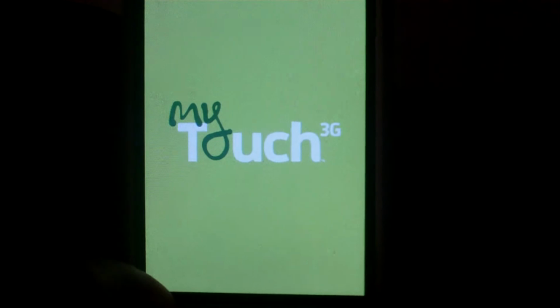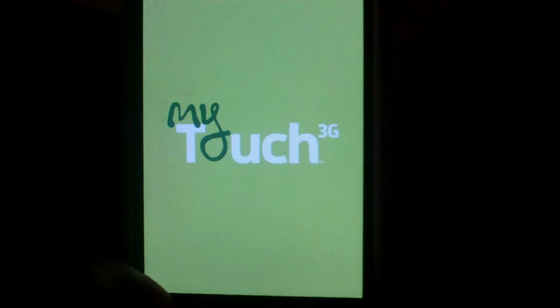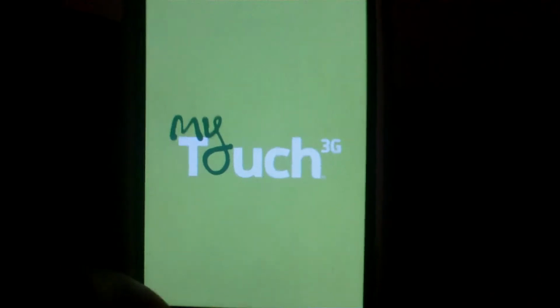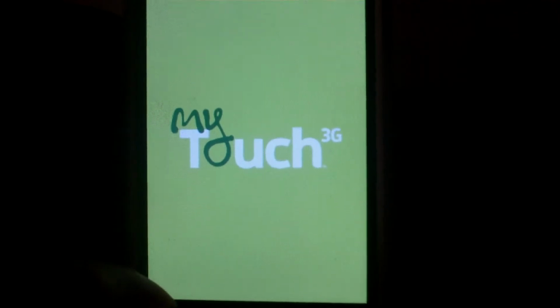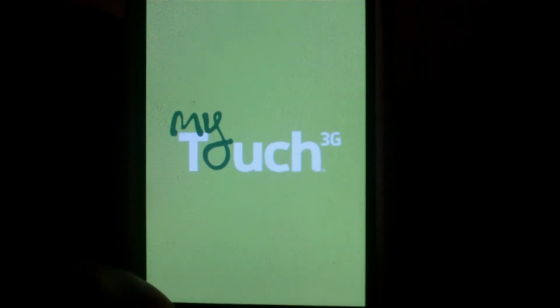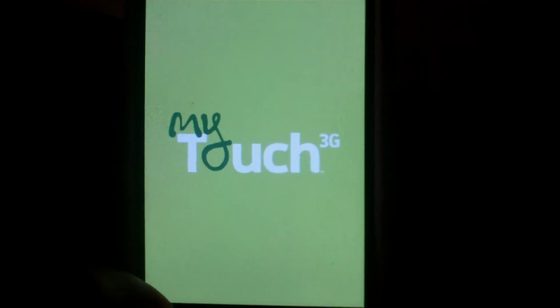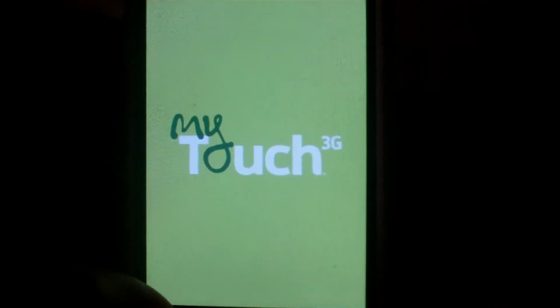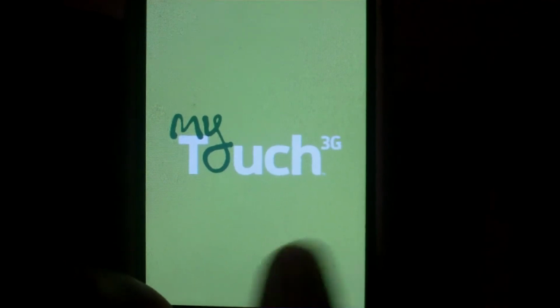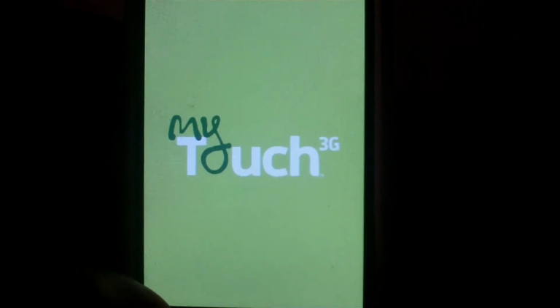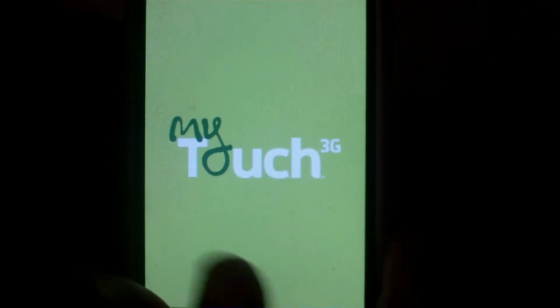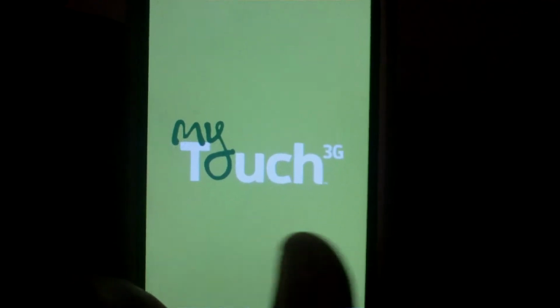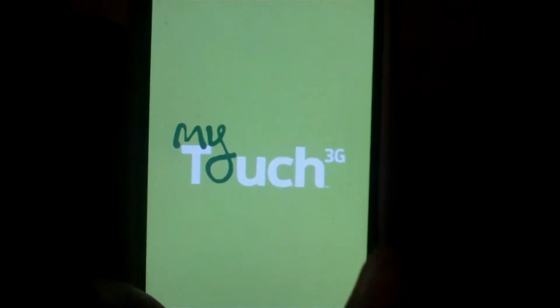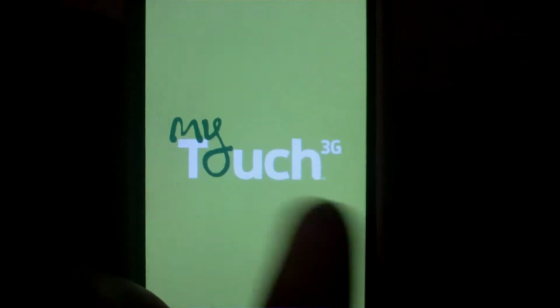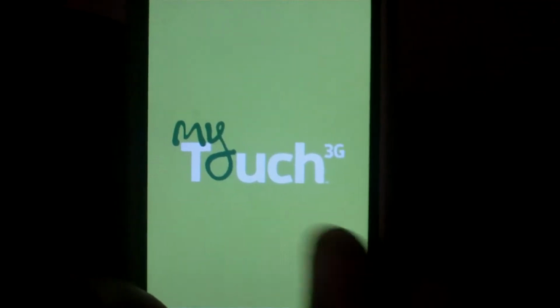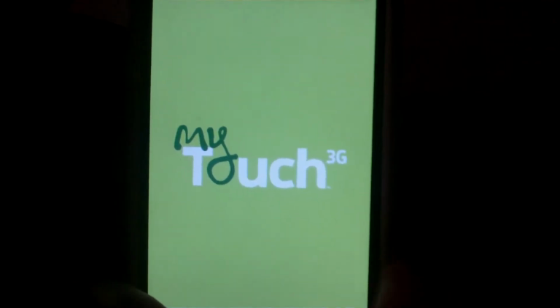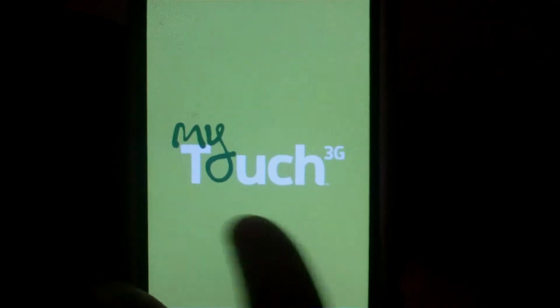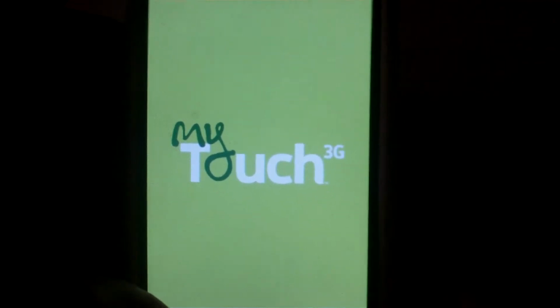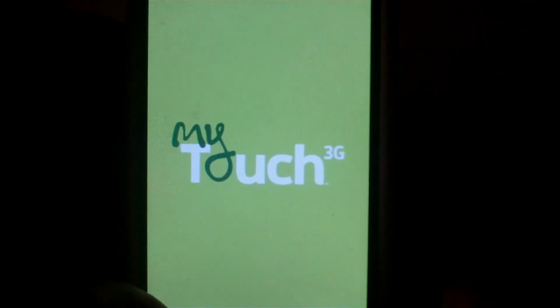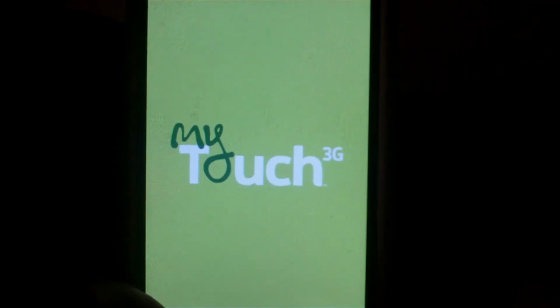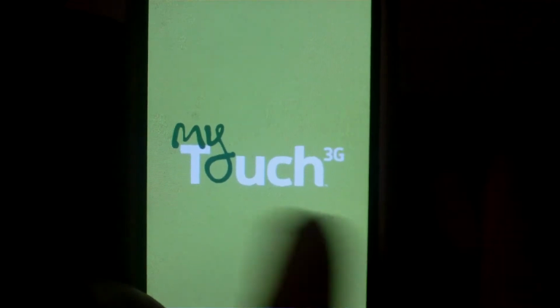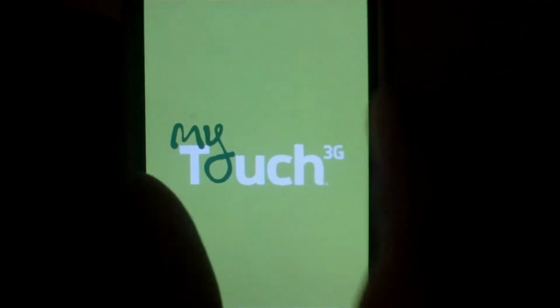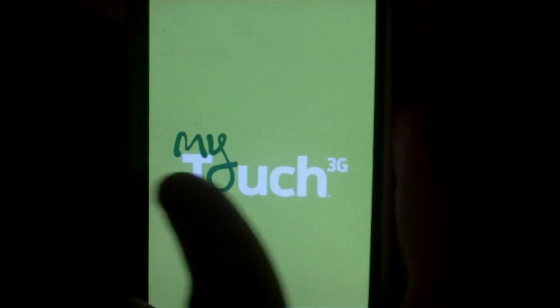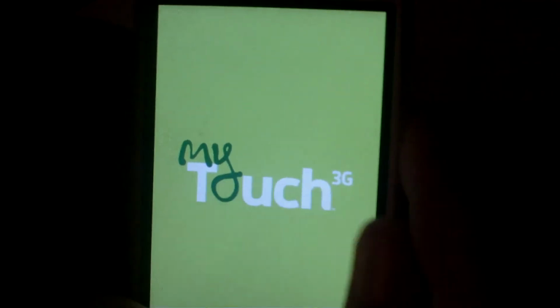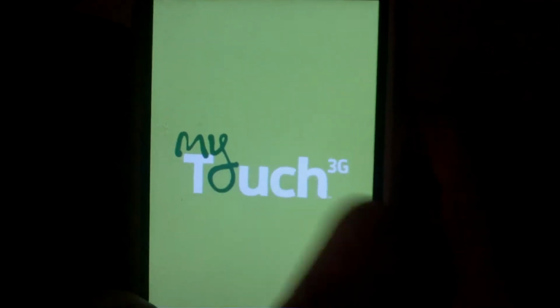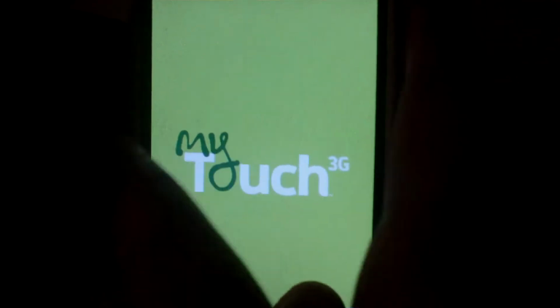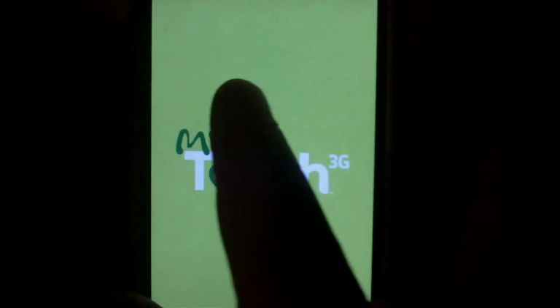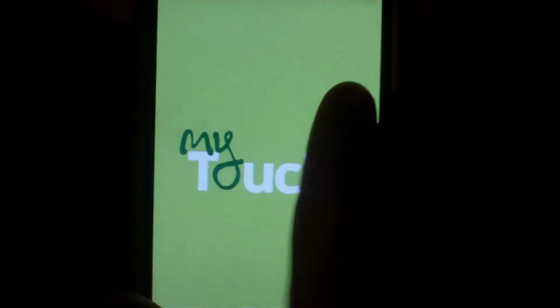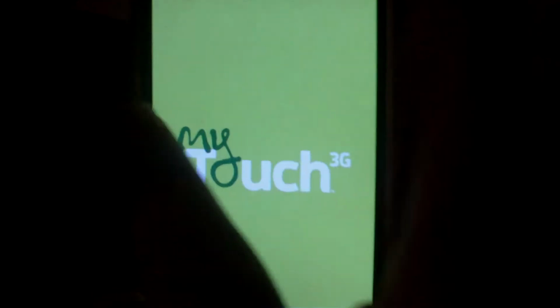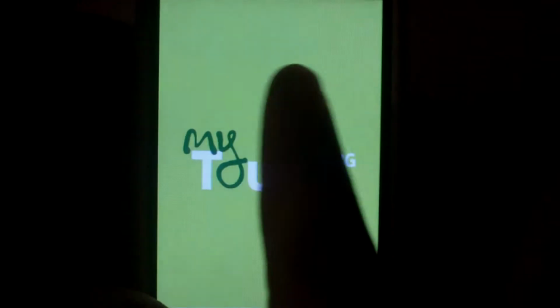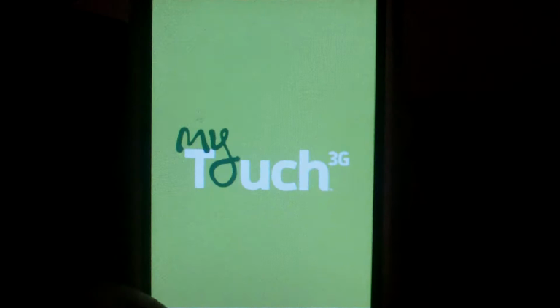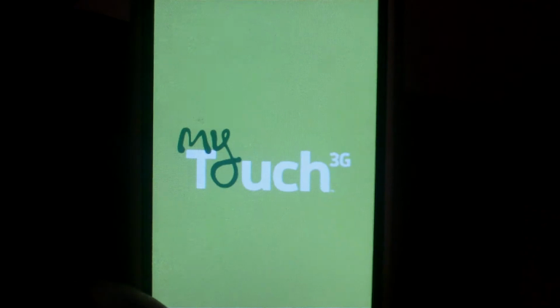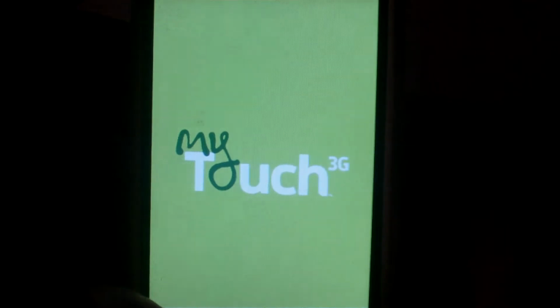Having a custom SPL allows you to flash bigger ROMs, such as Hero ROMs and stuff like that.